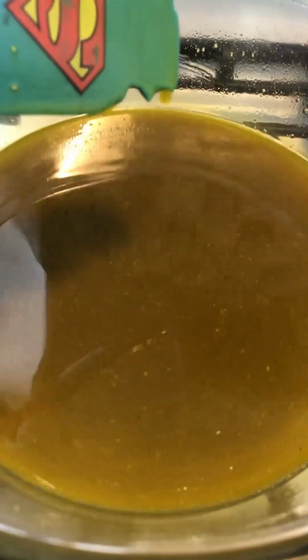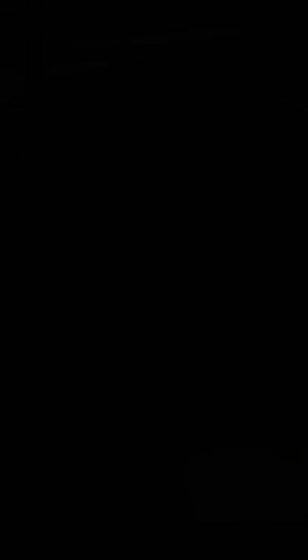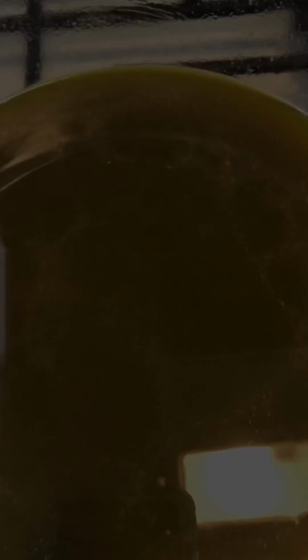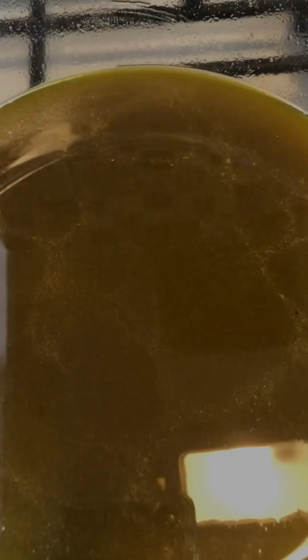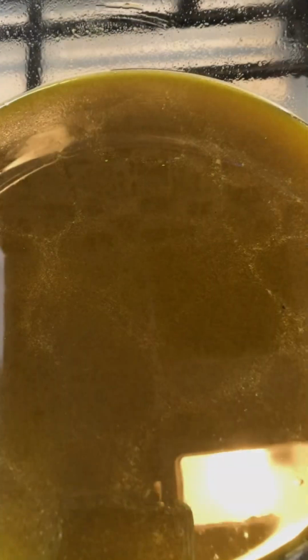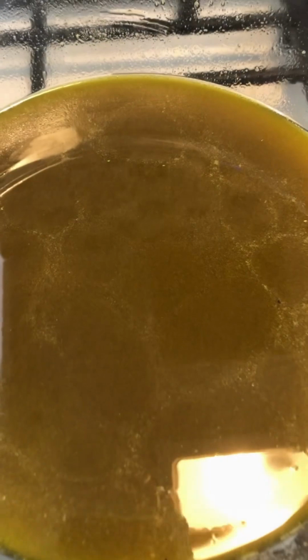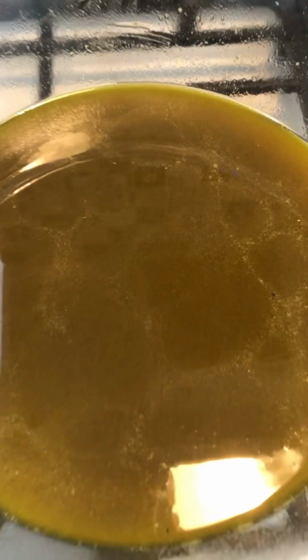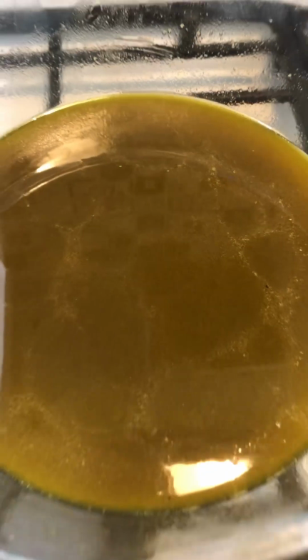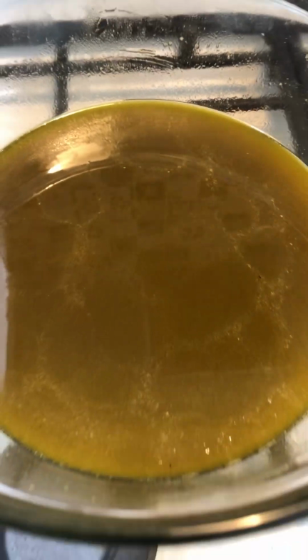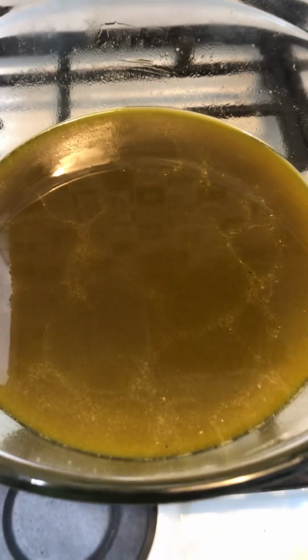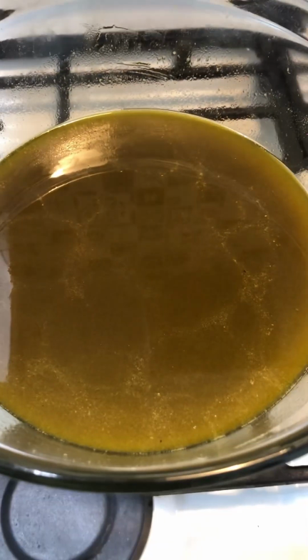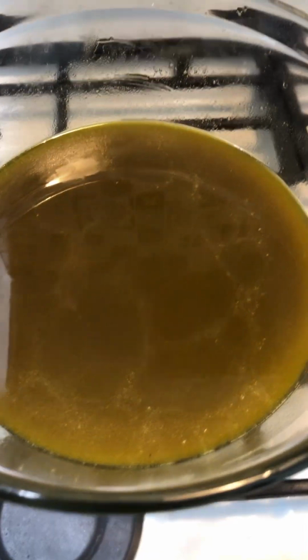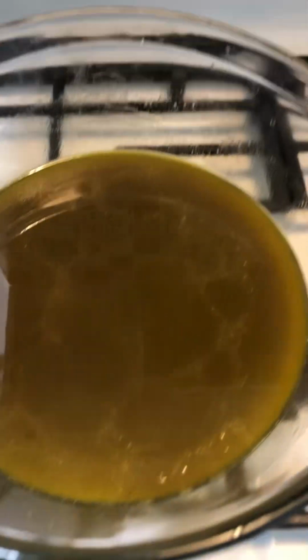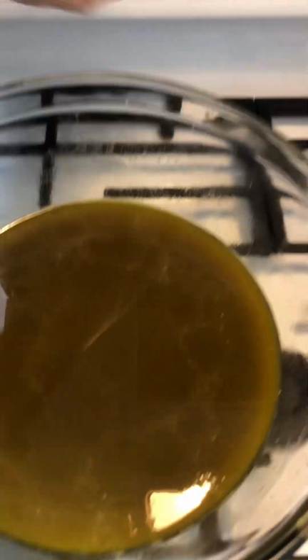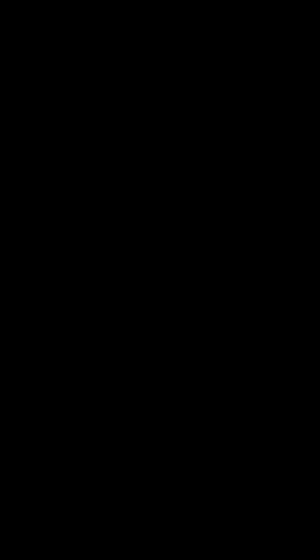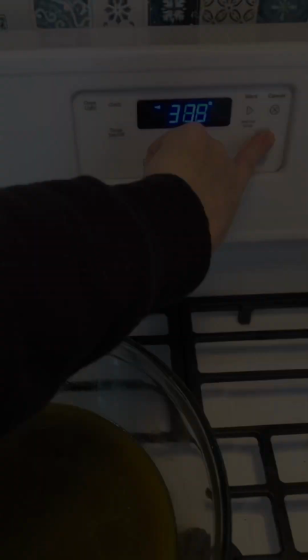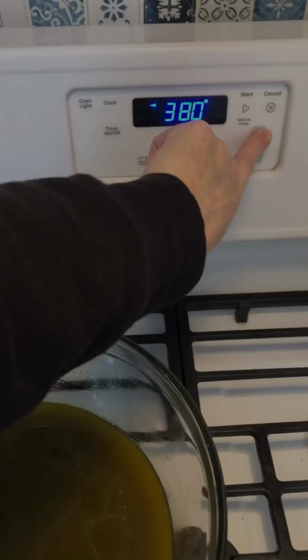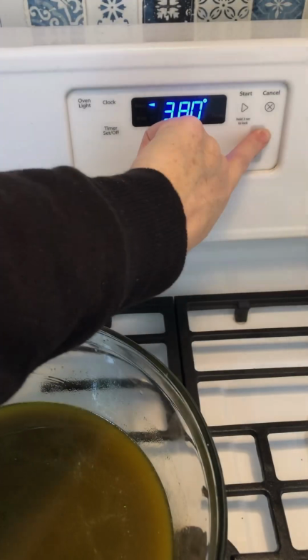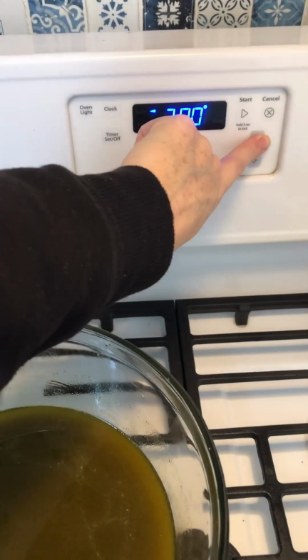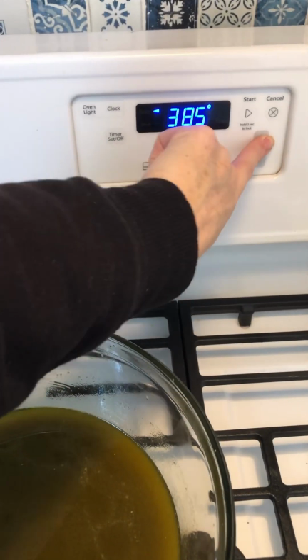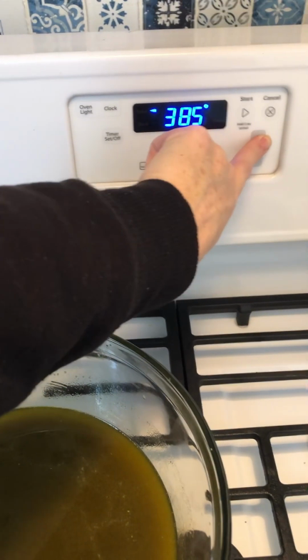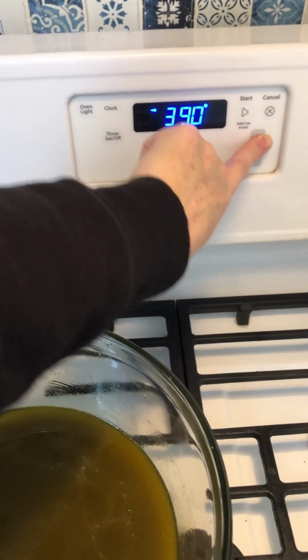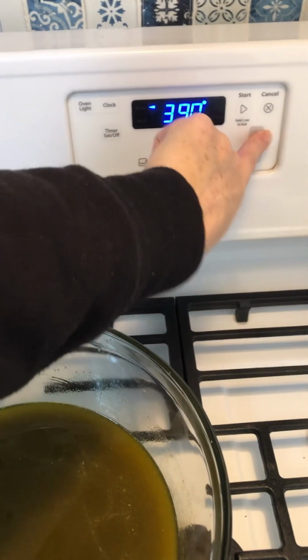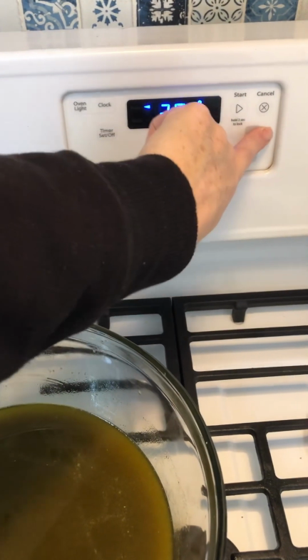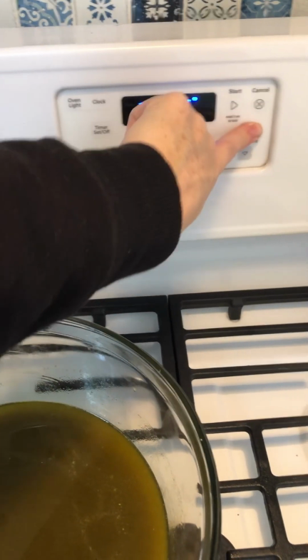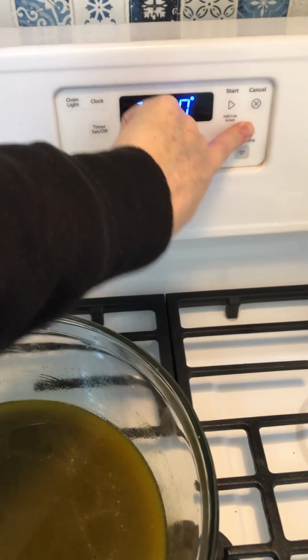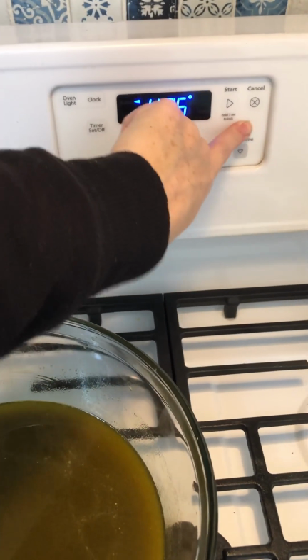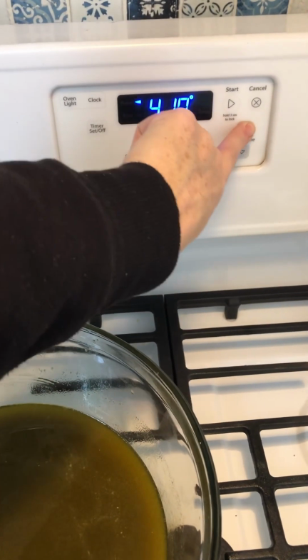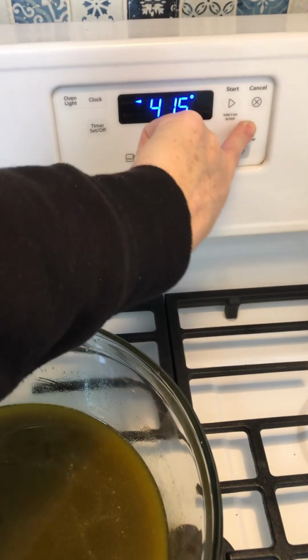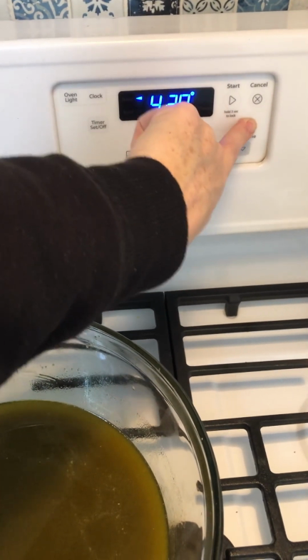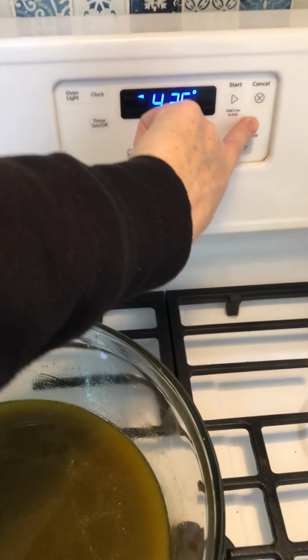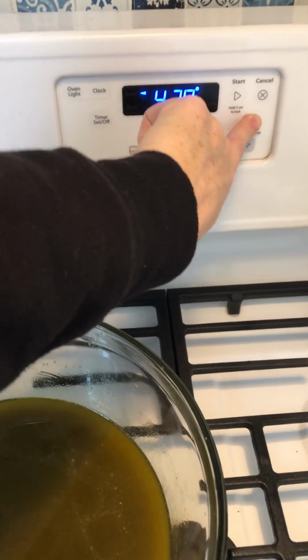My alarm just went off to put my bread in the oven — life of a homesteader, always have stuff going.